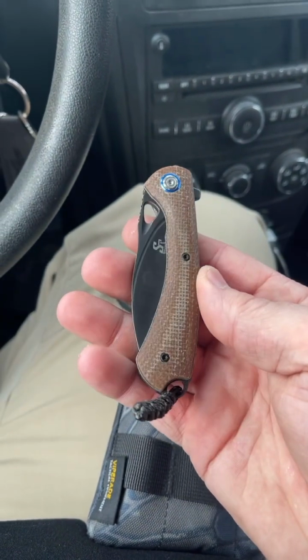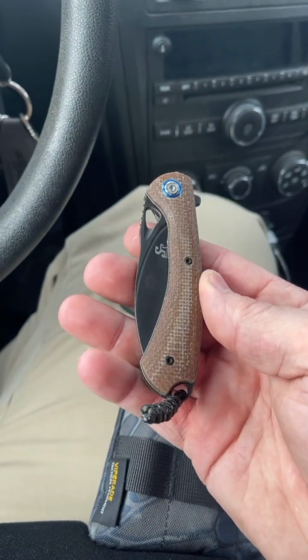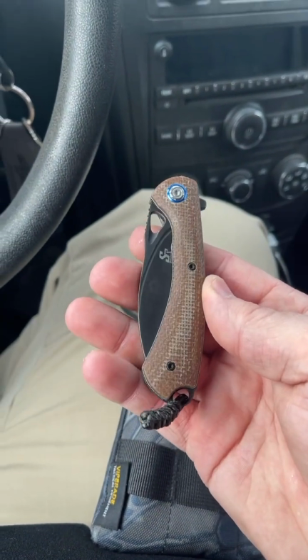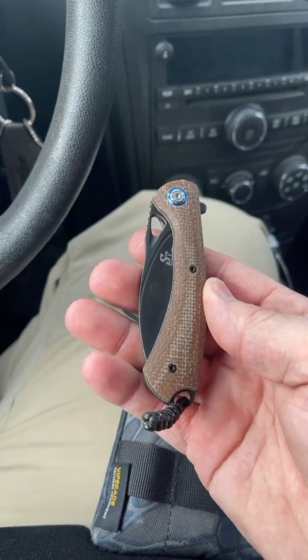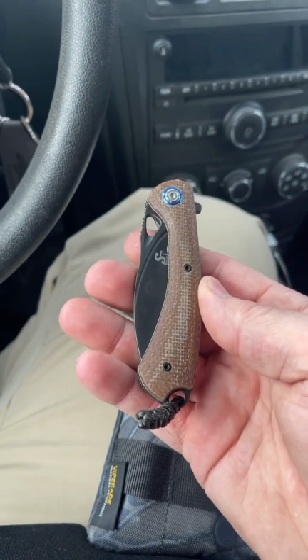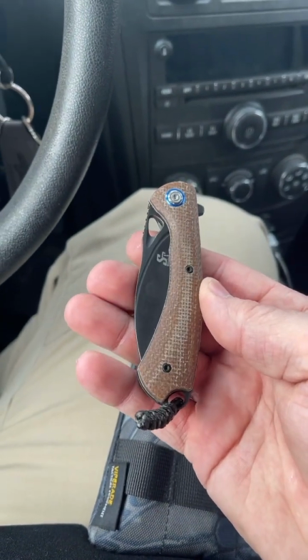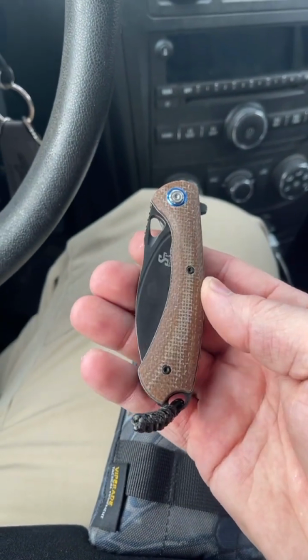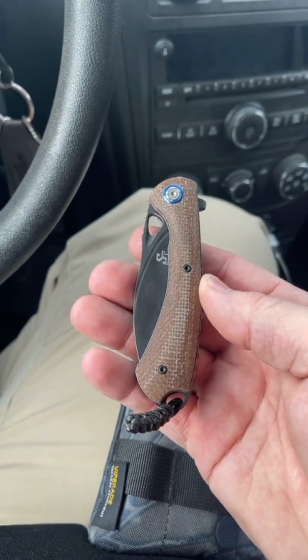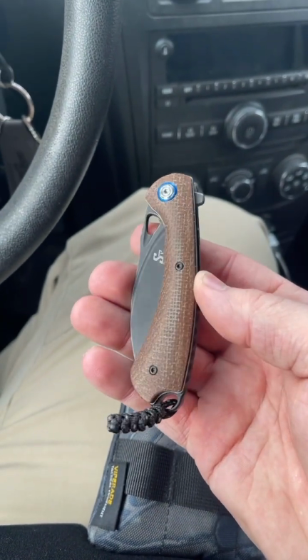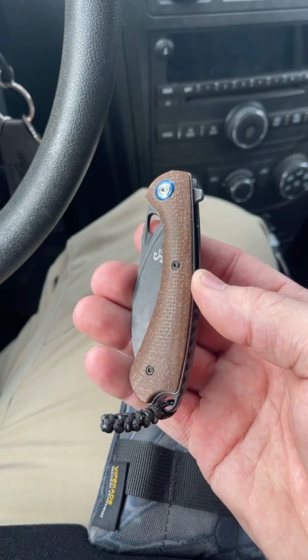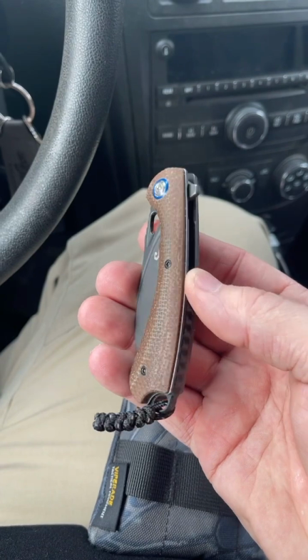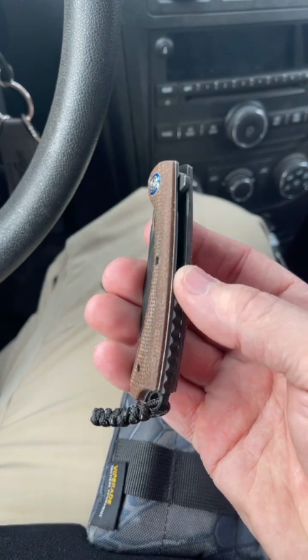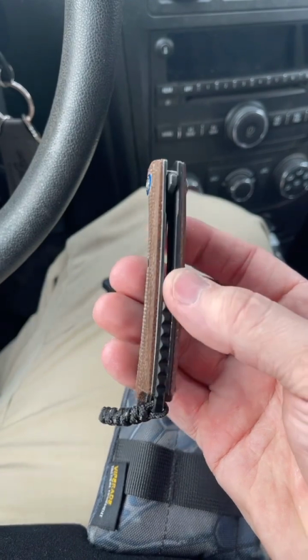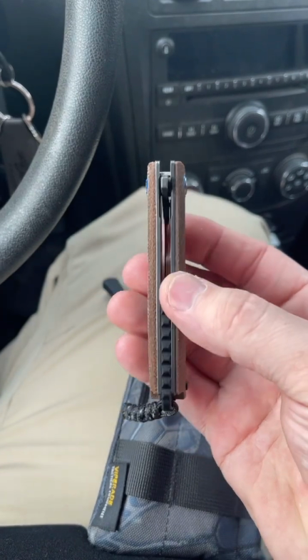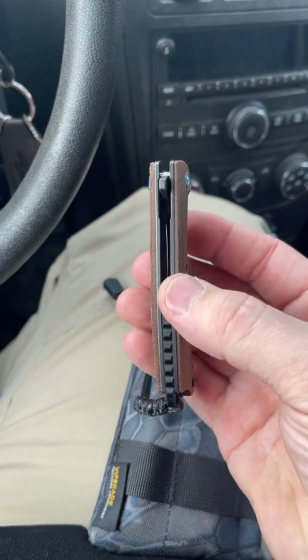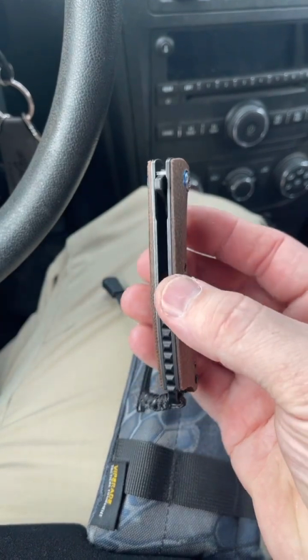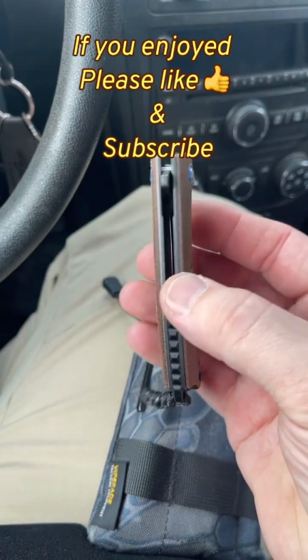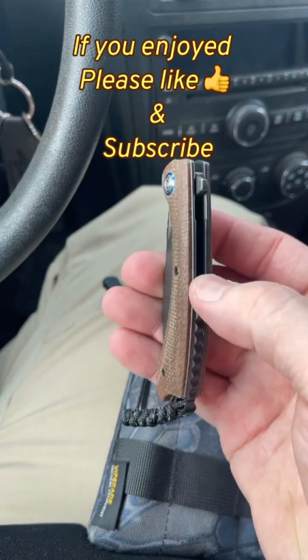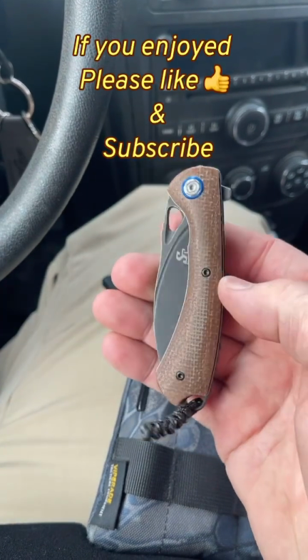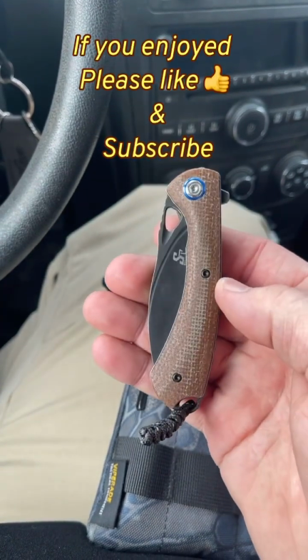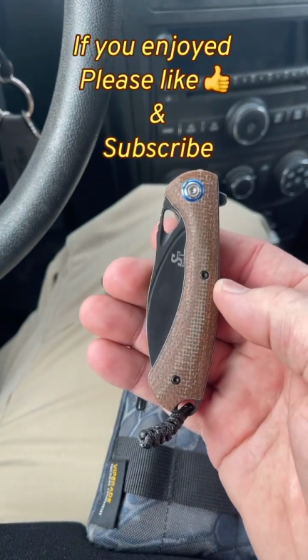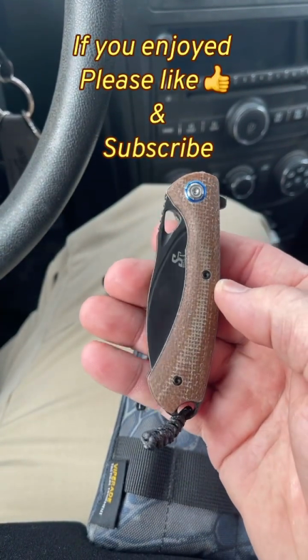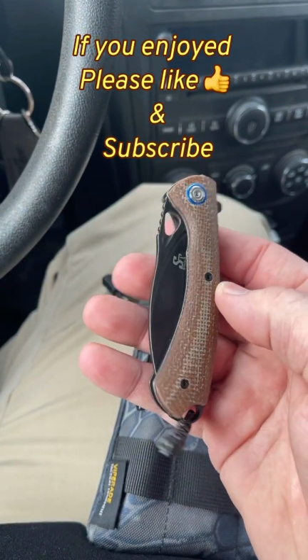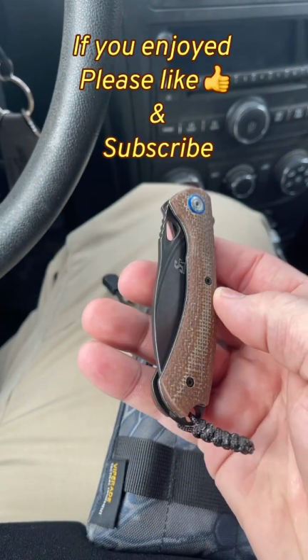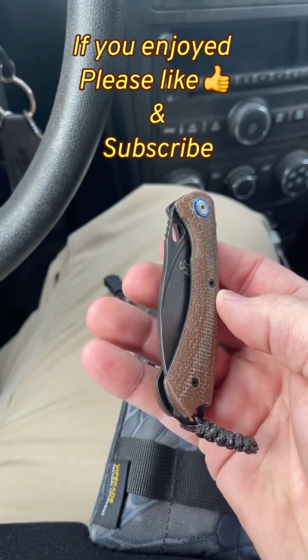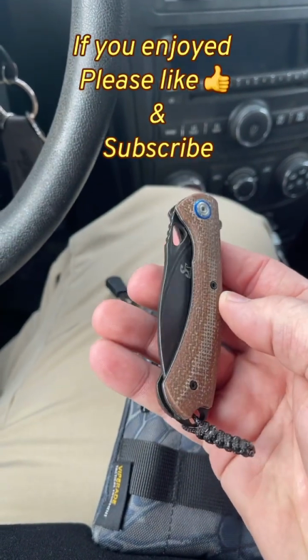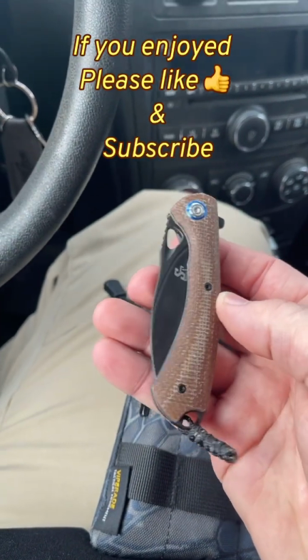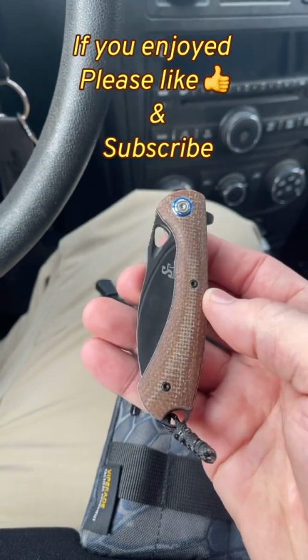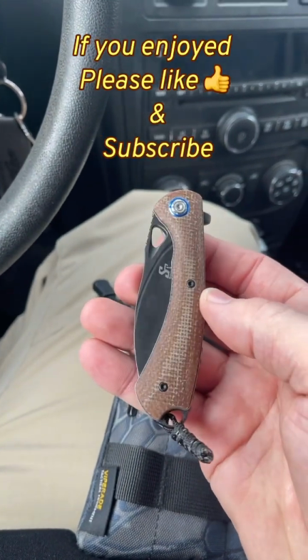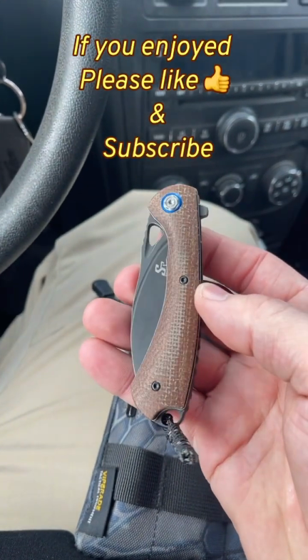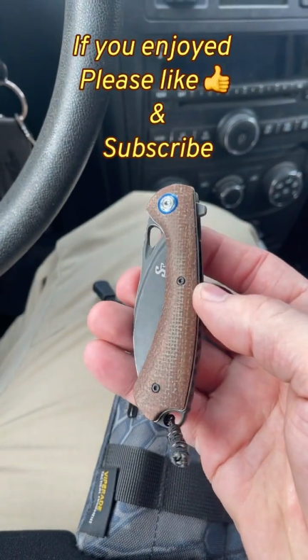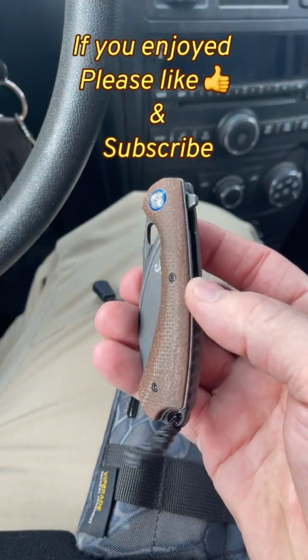Anyway, thanks for watching, and I hope you all have a great rest of your day or night, whenever you watch this.